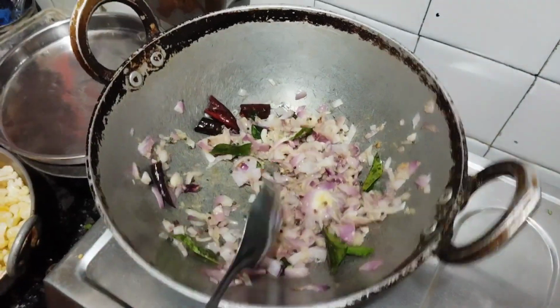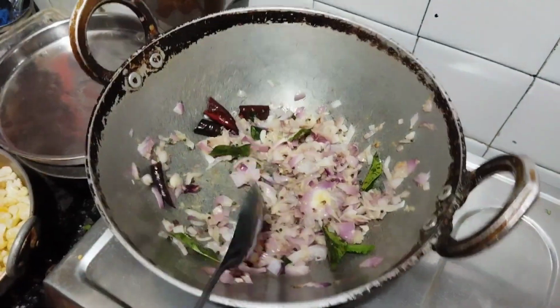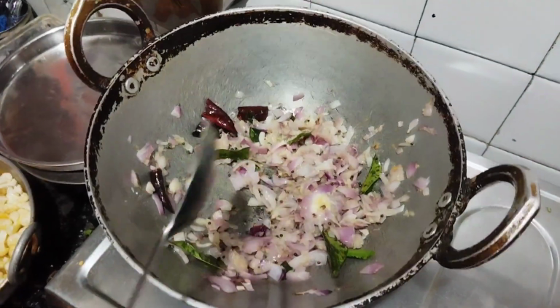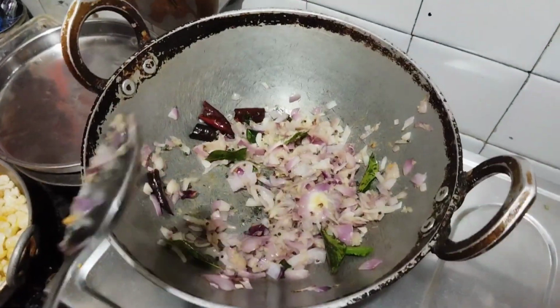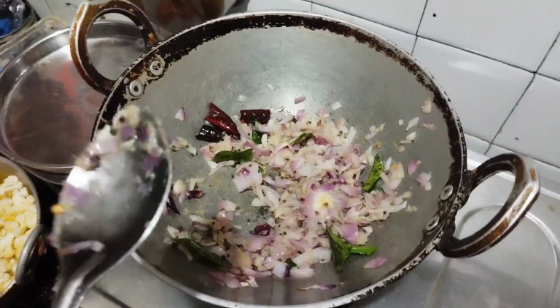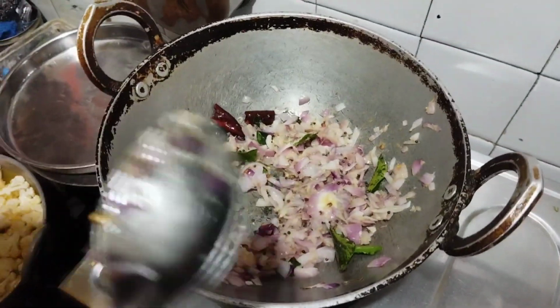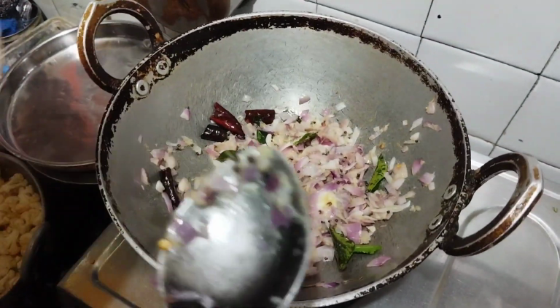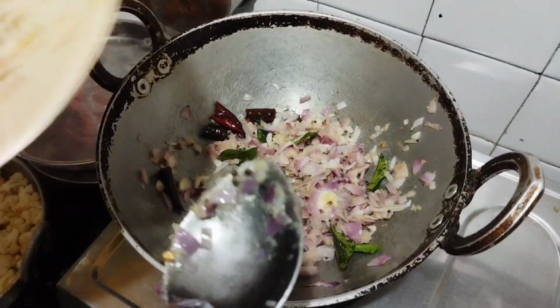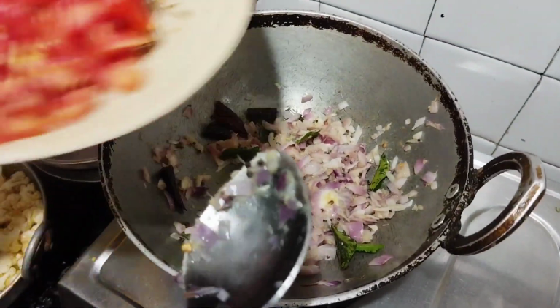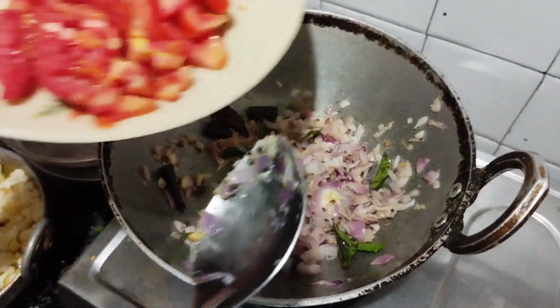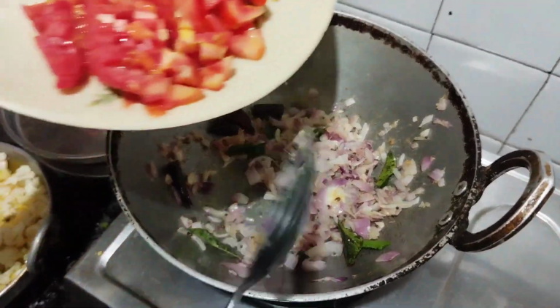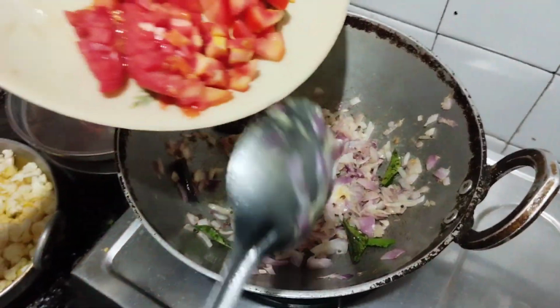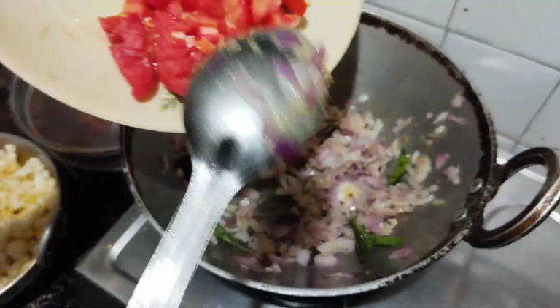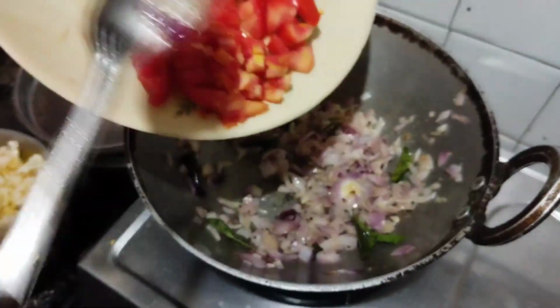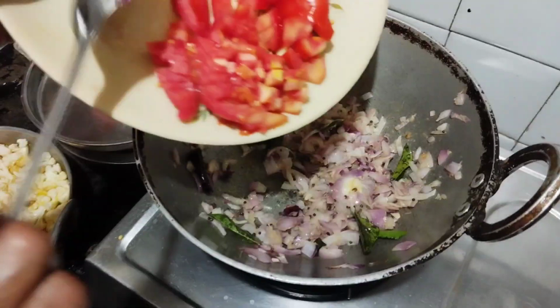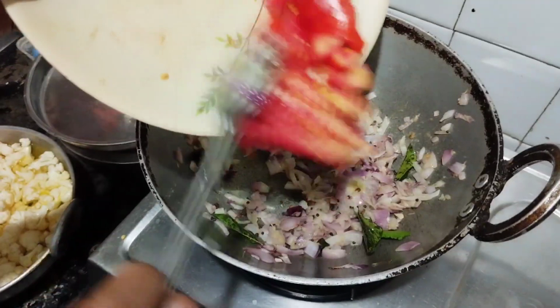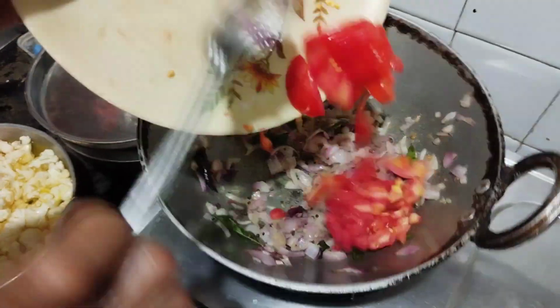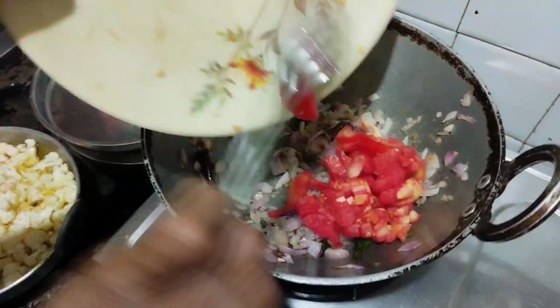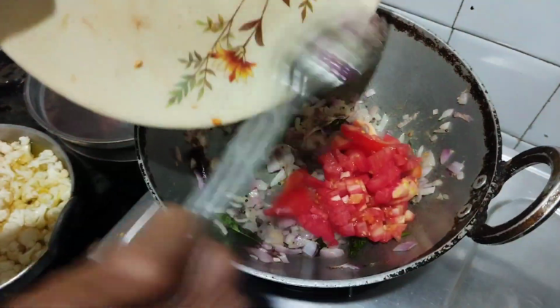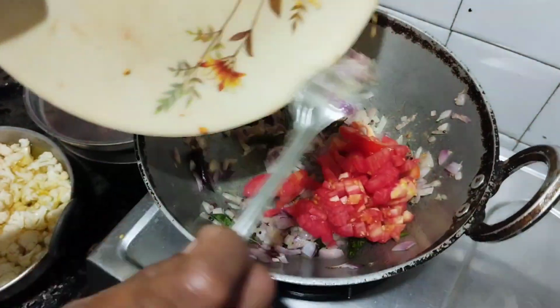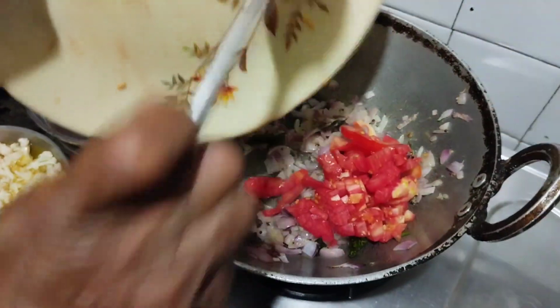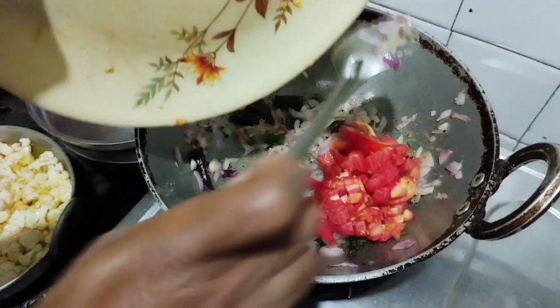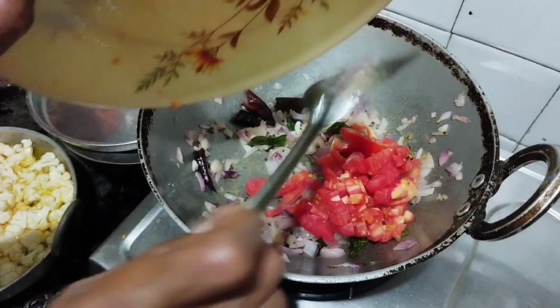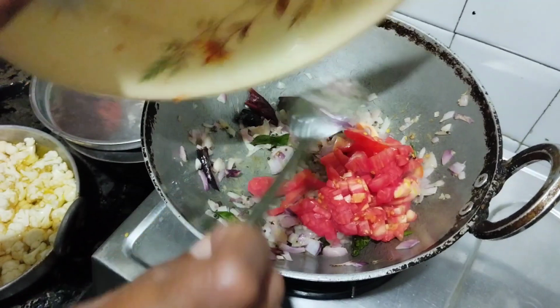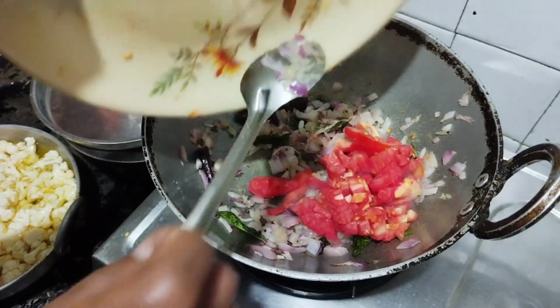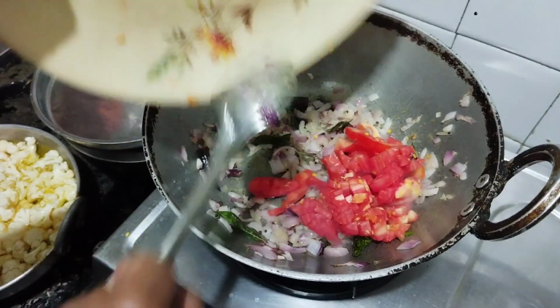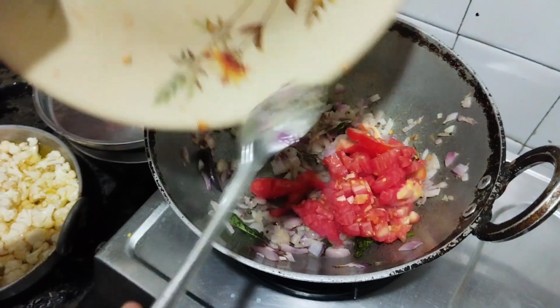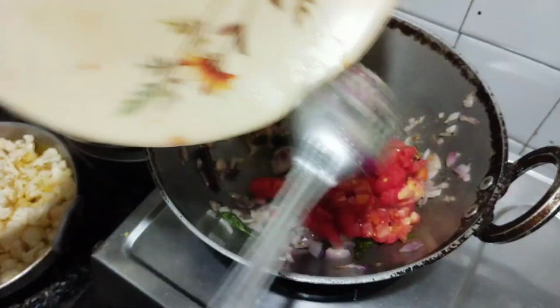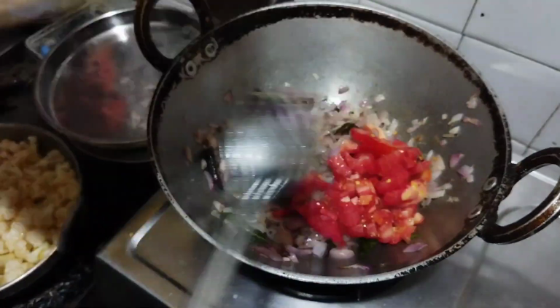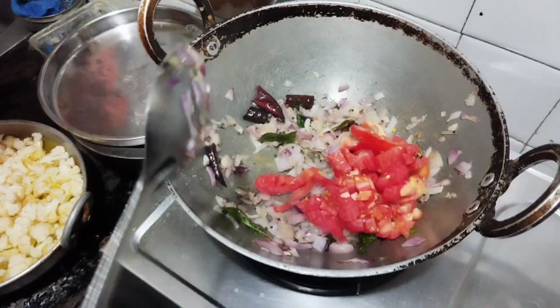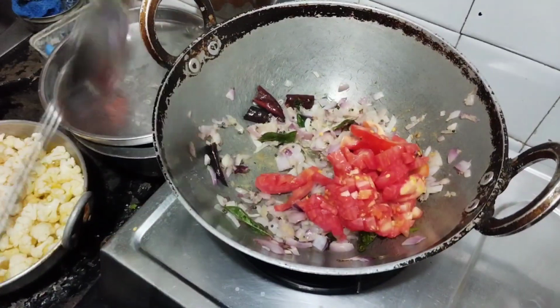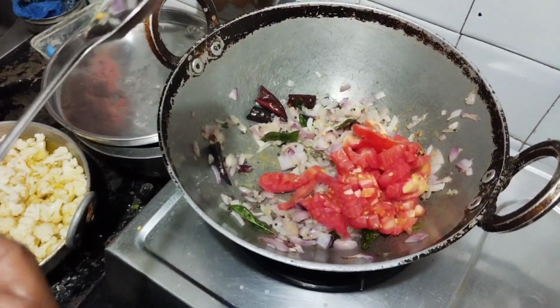If it is cut, it's tomato. It's jamun tomato.